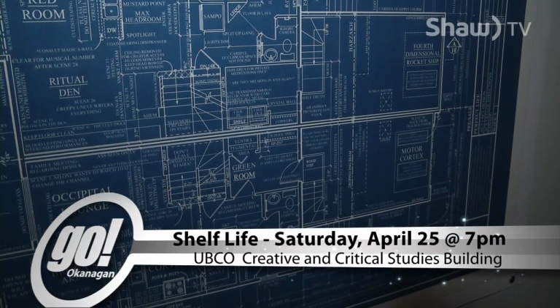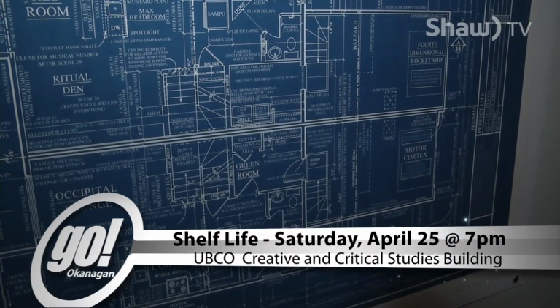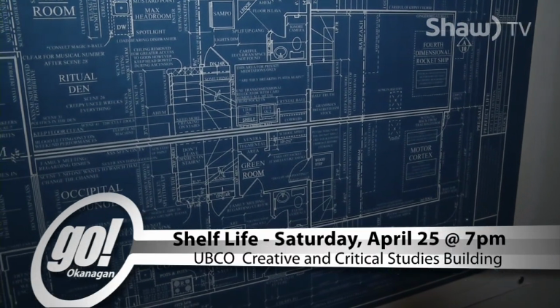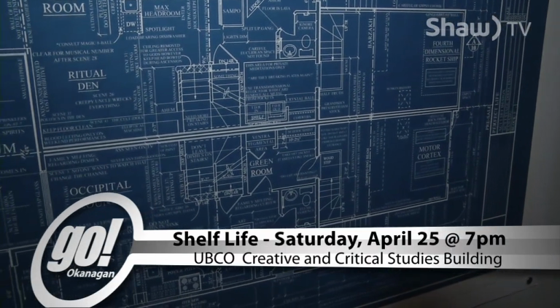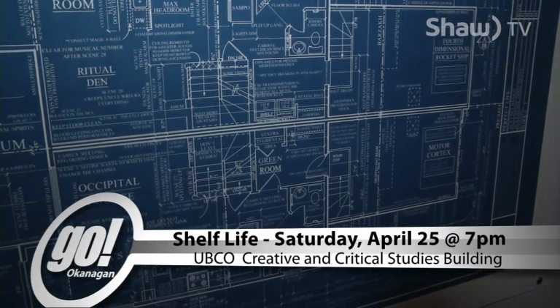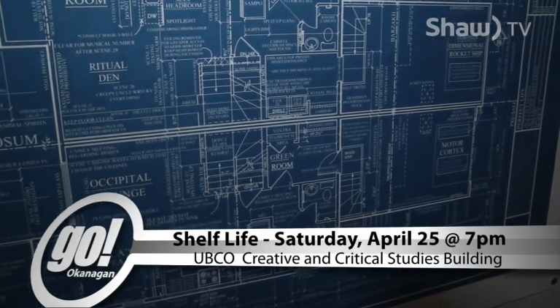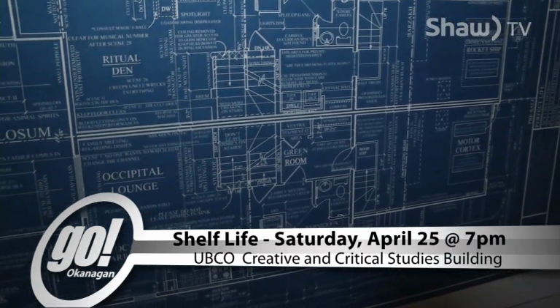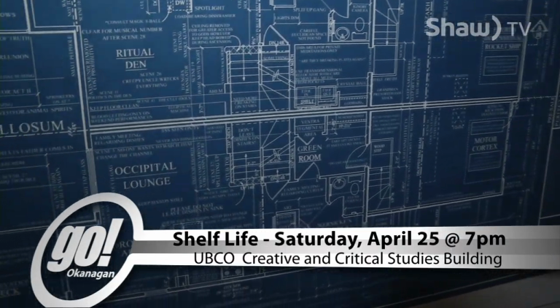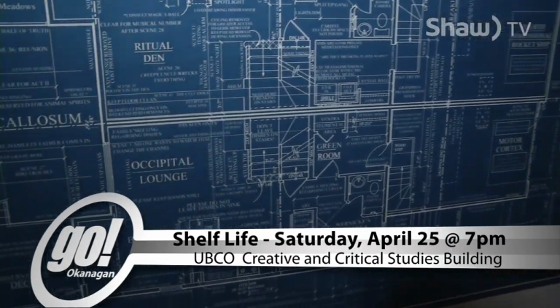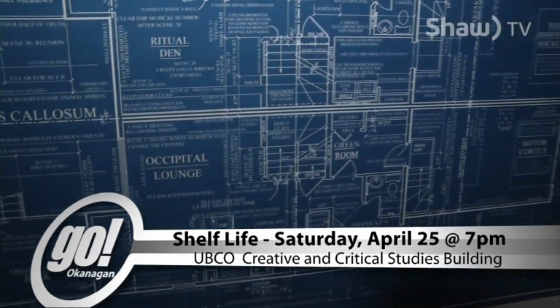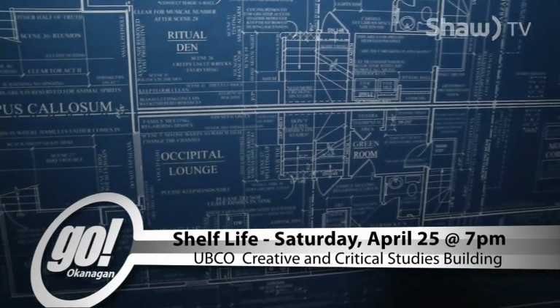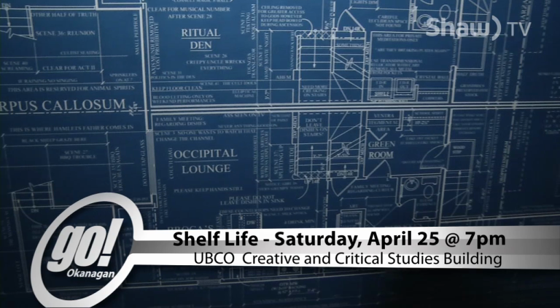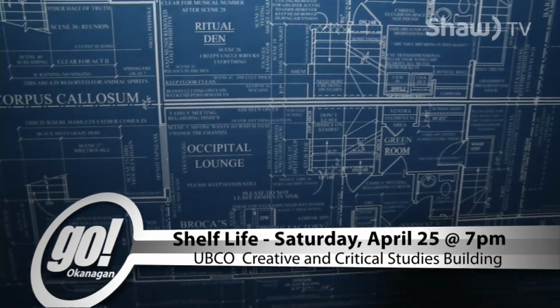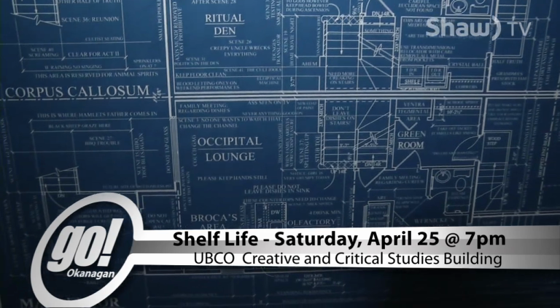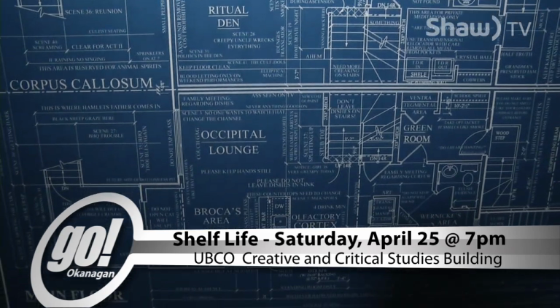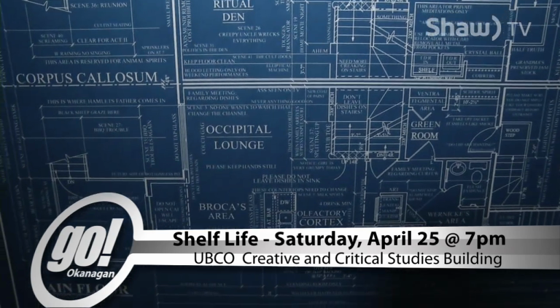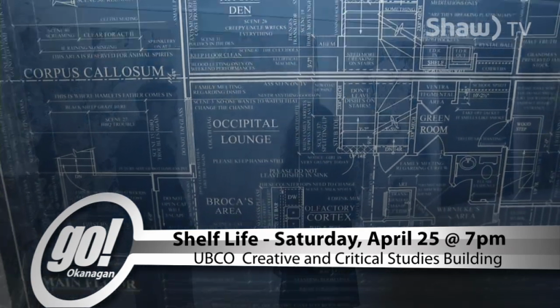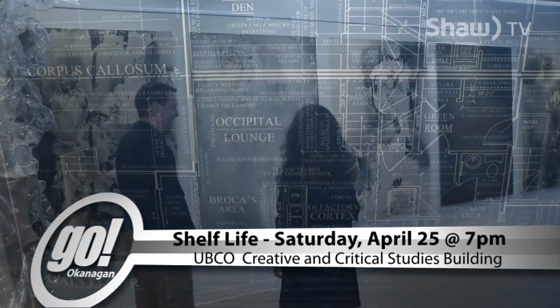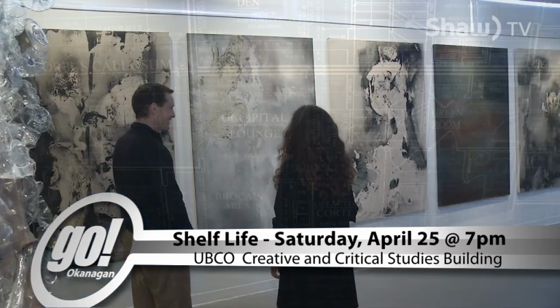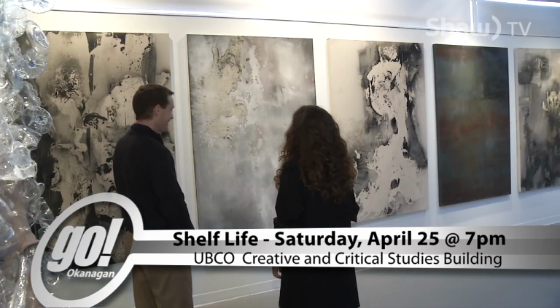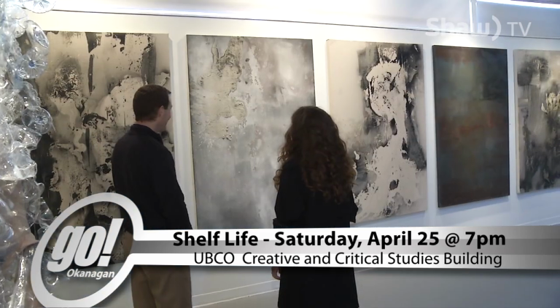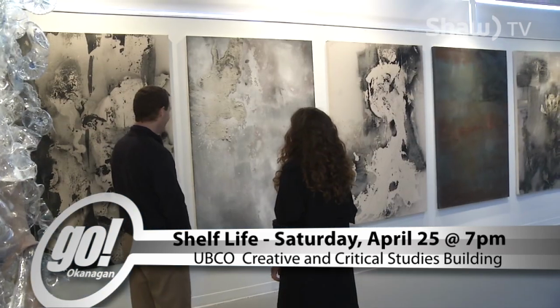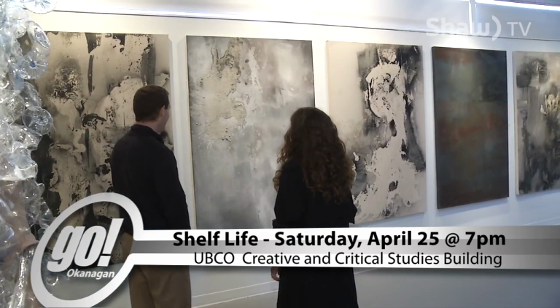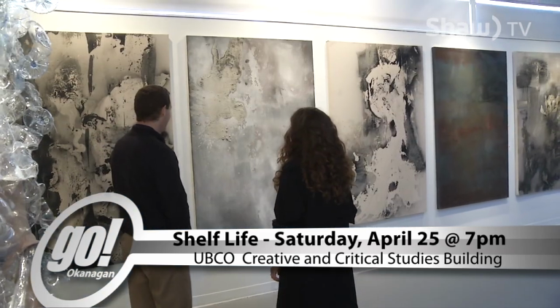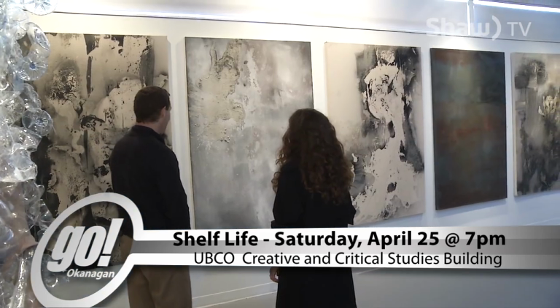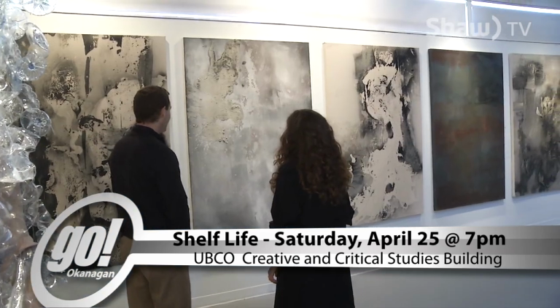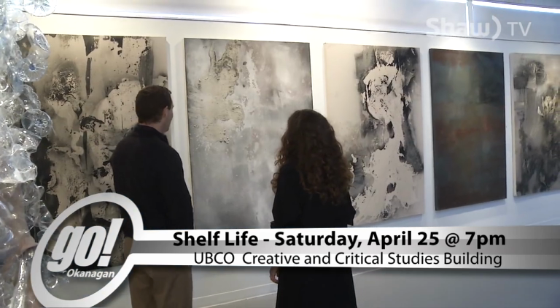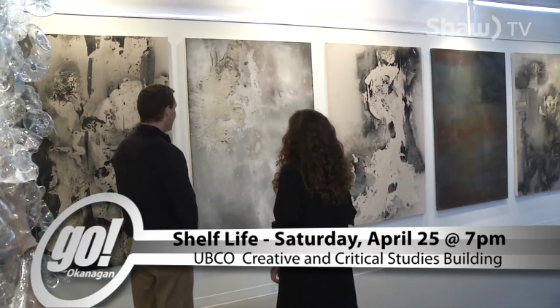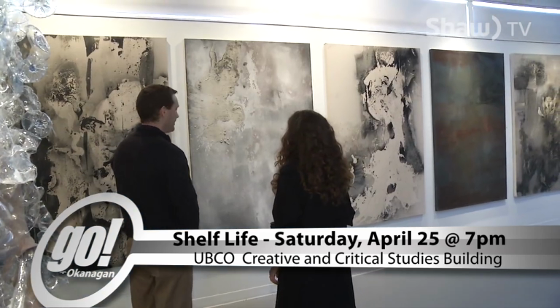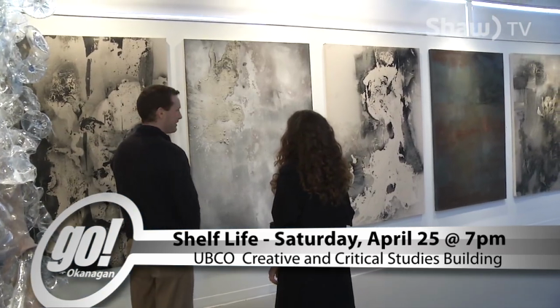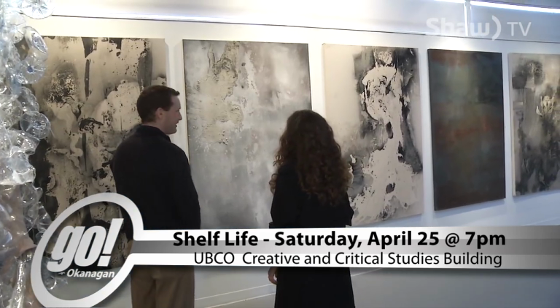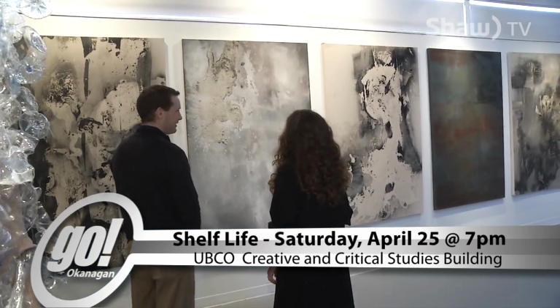Reporting for Go Okanagan on Shaw TV, I'm Brendan Osborne in Kelowna.